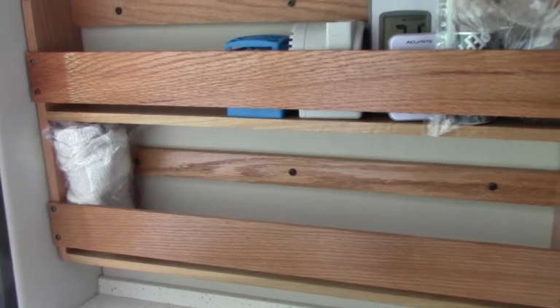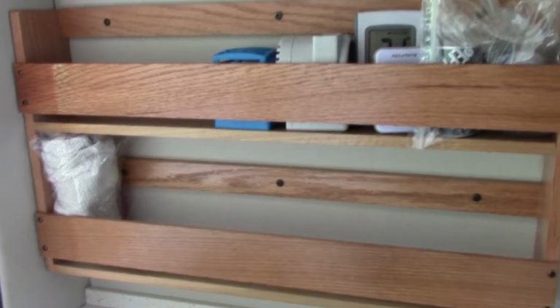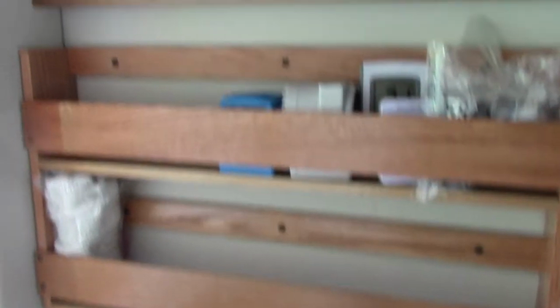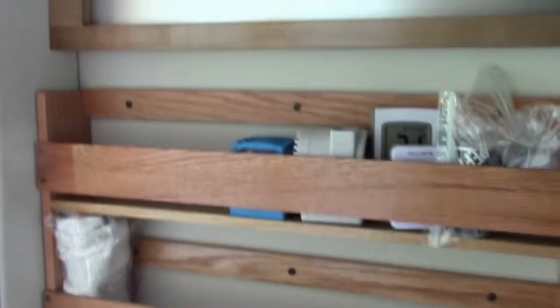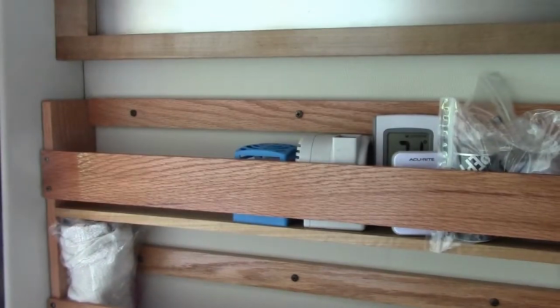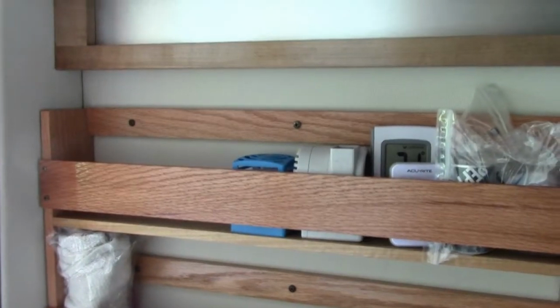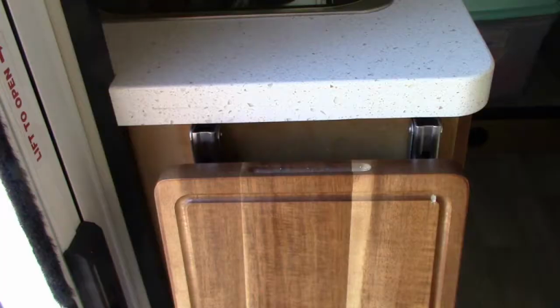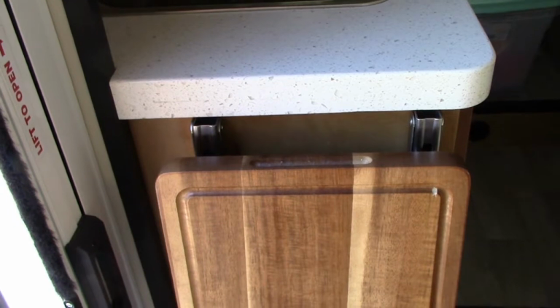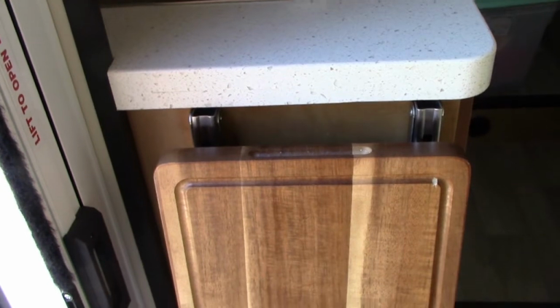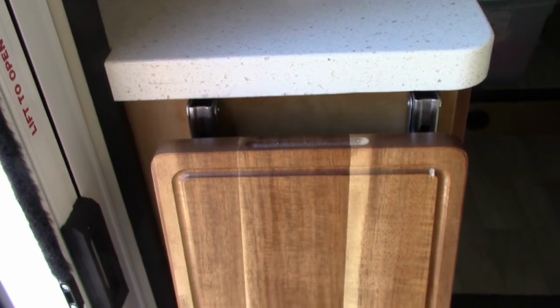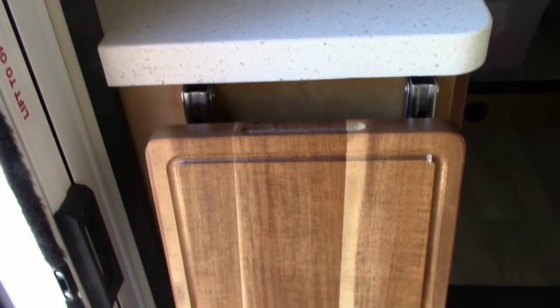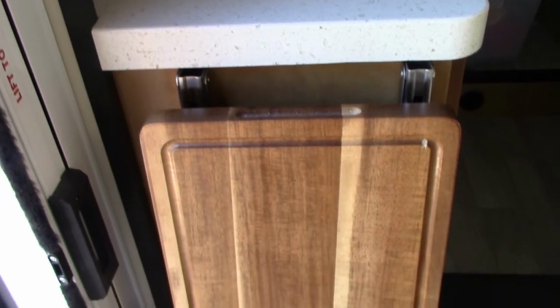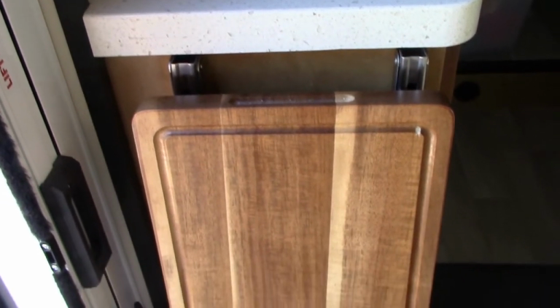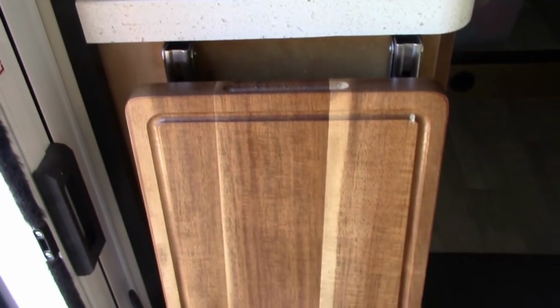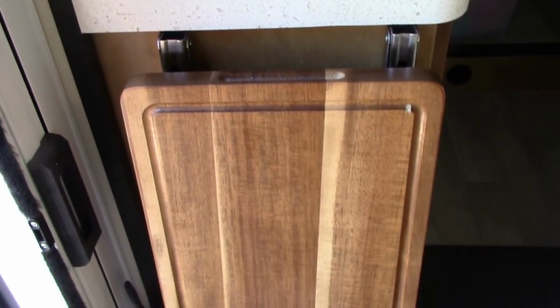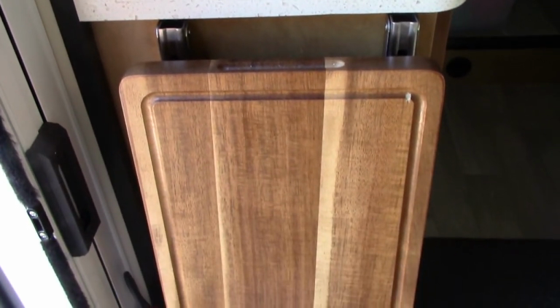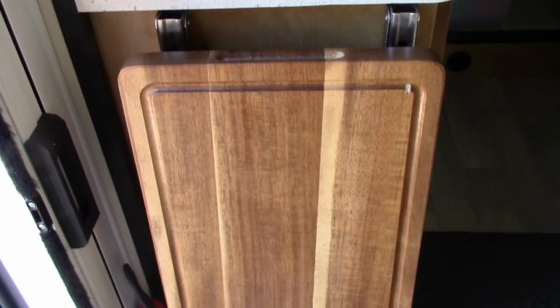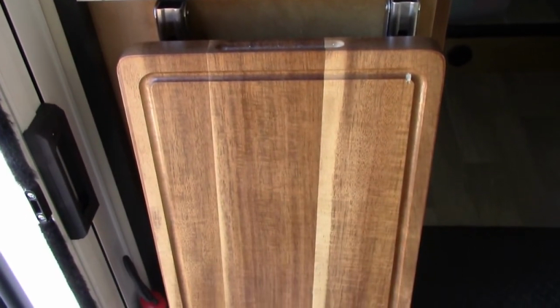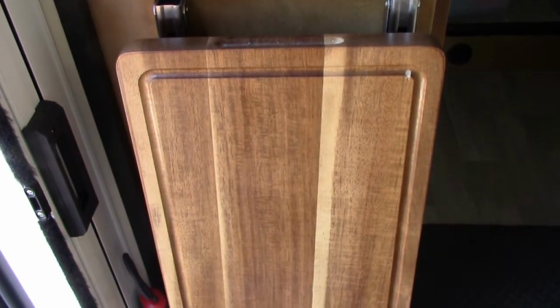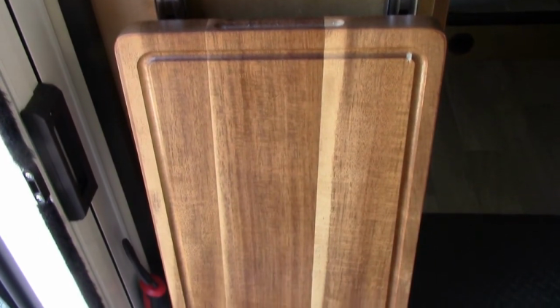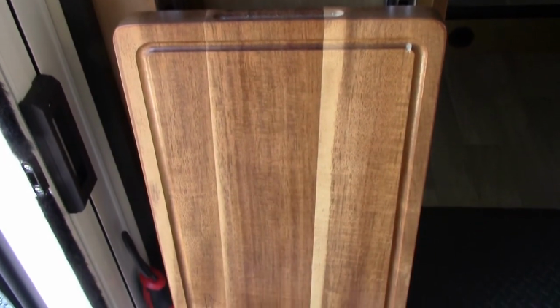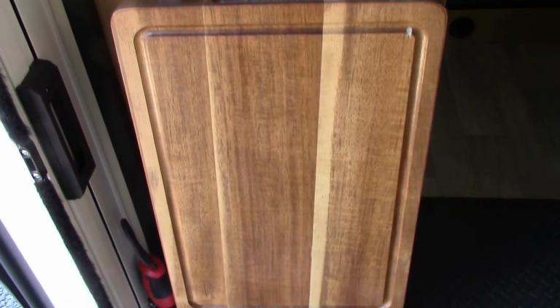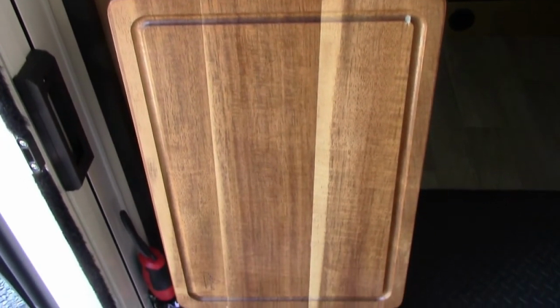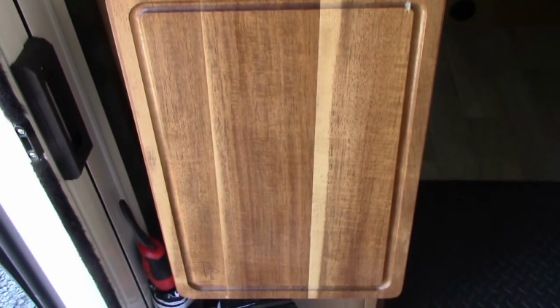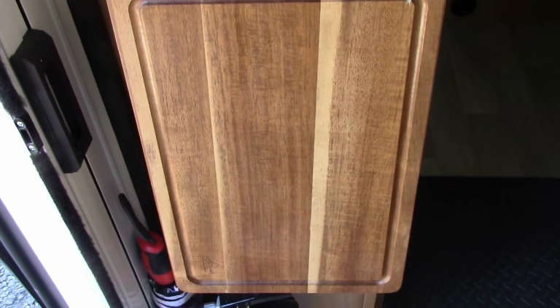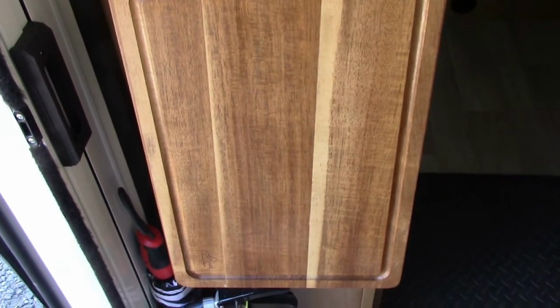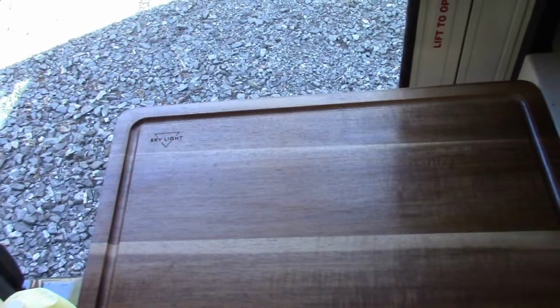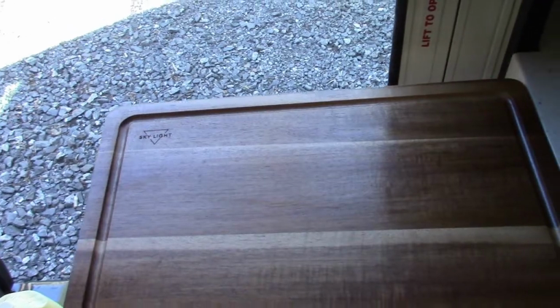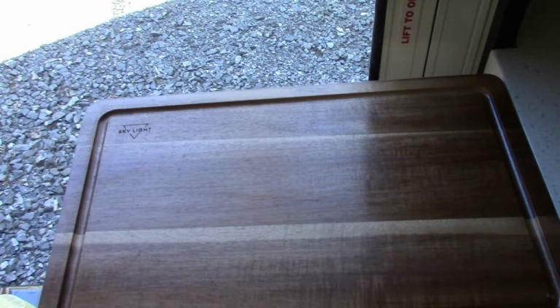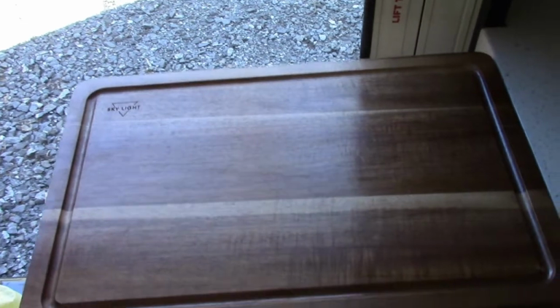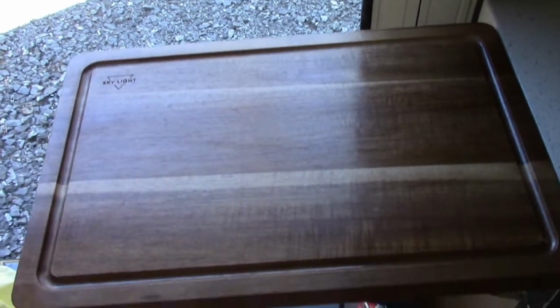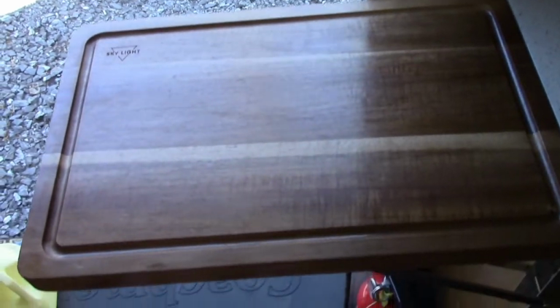He also added this folding cutting board that gives us more counter space when we're using the kitchen area.